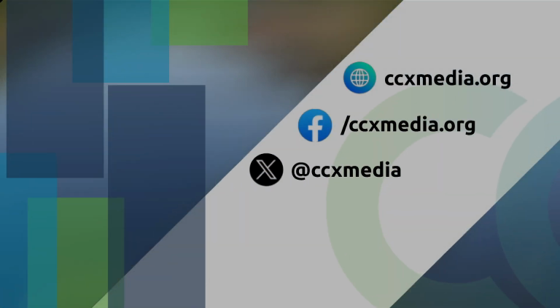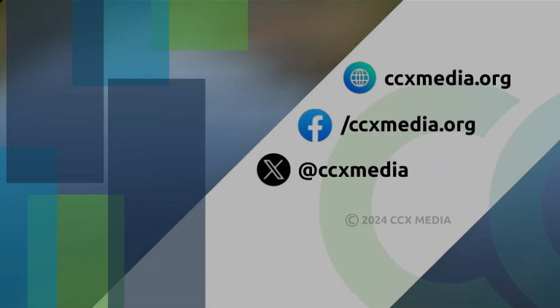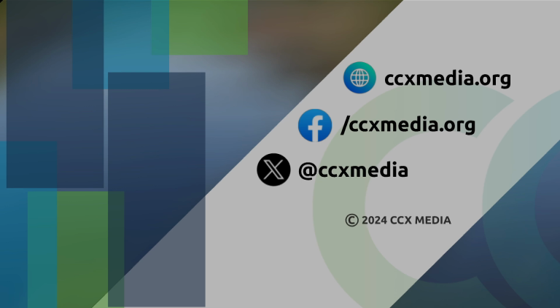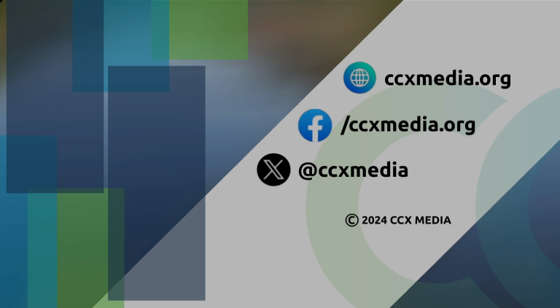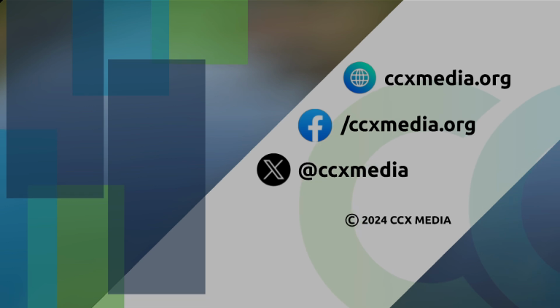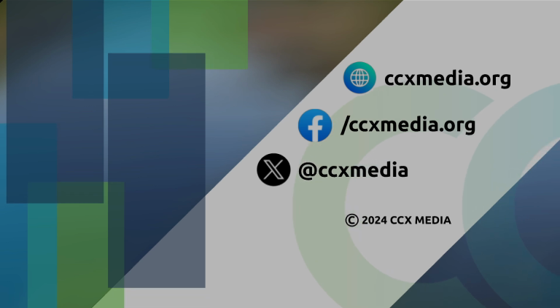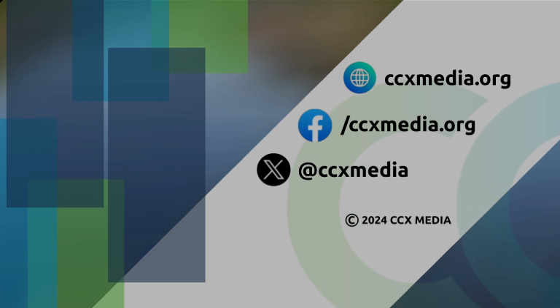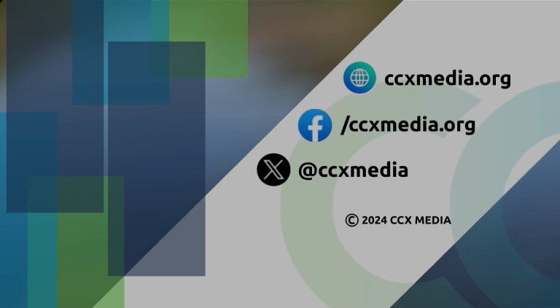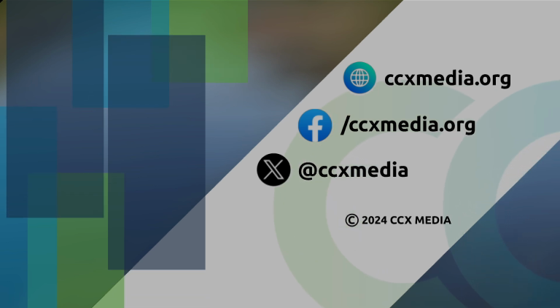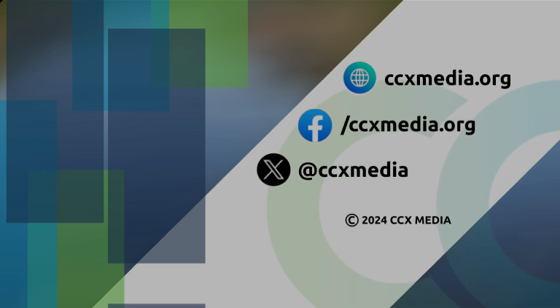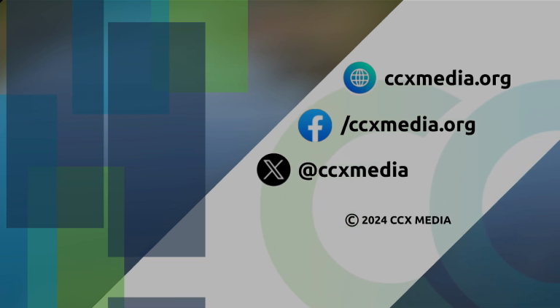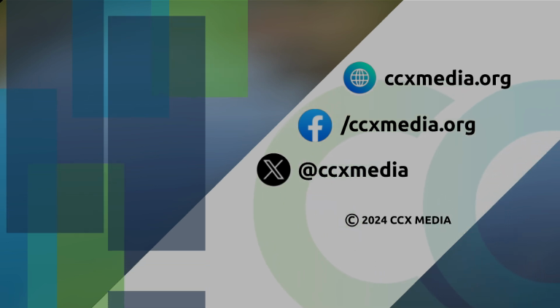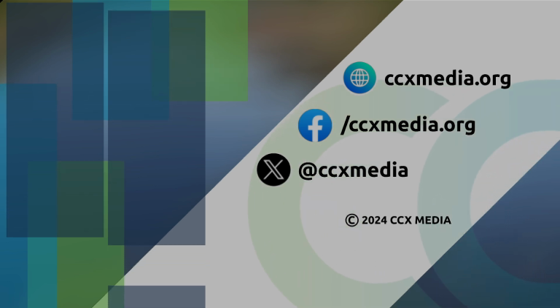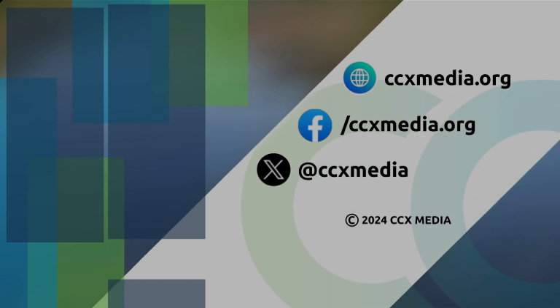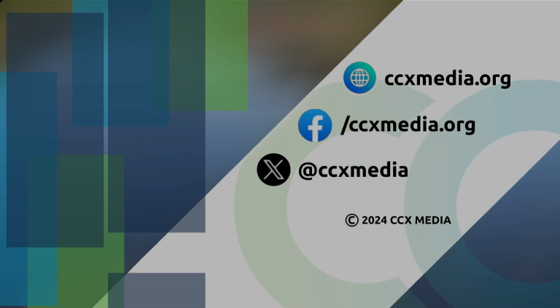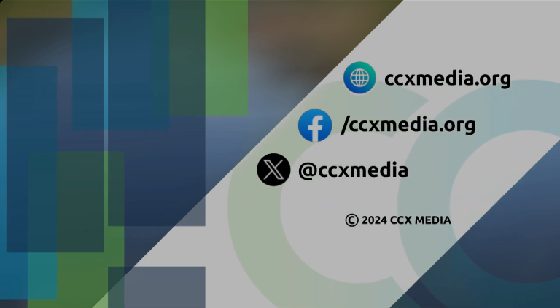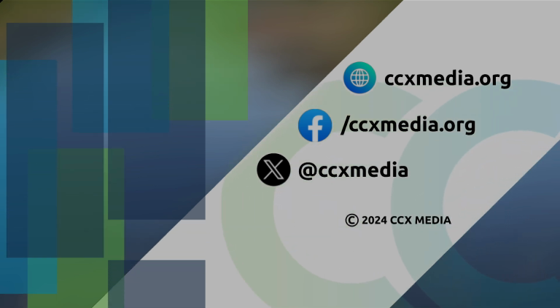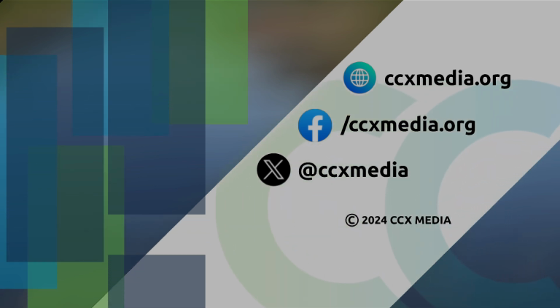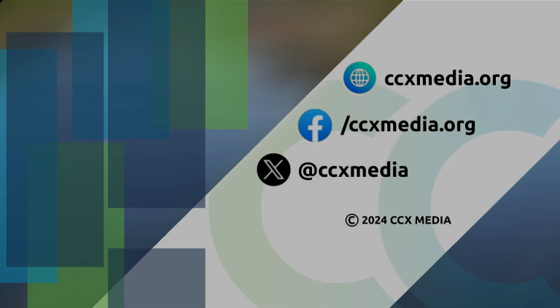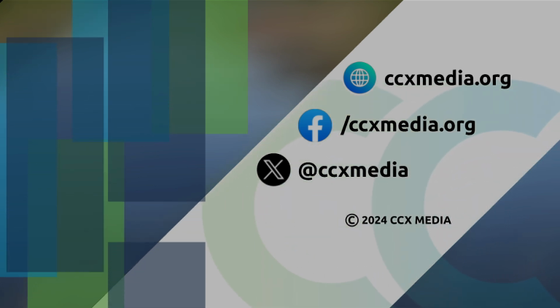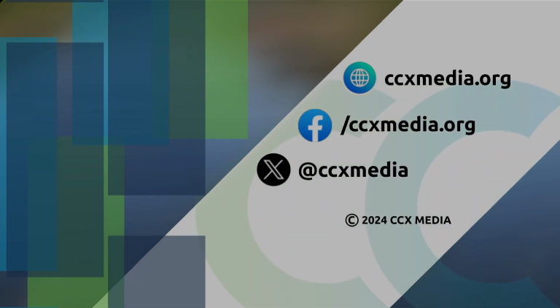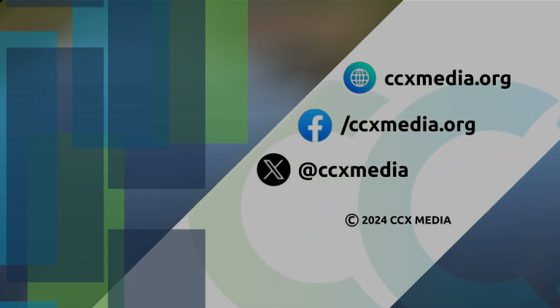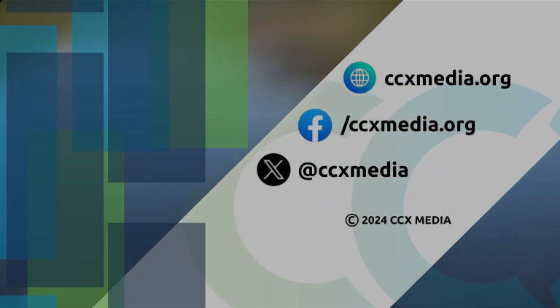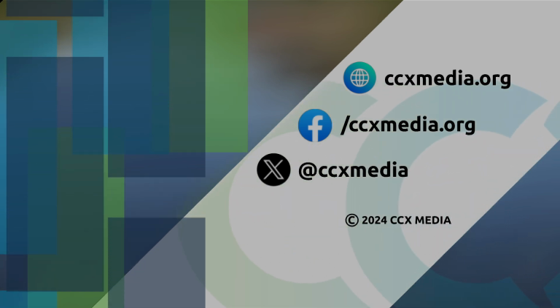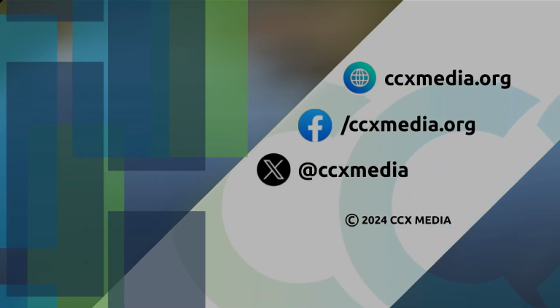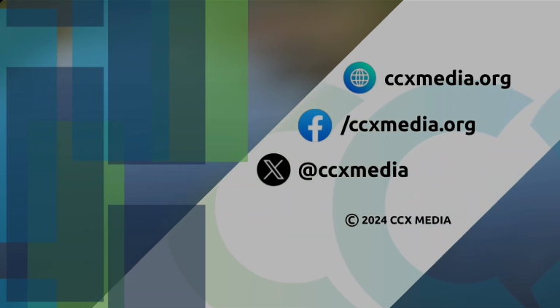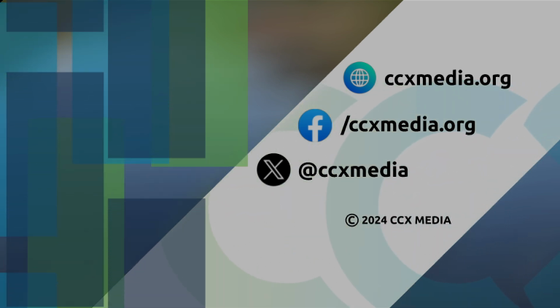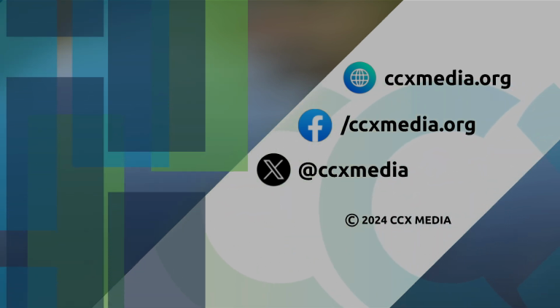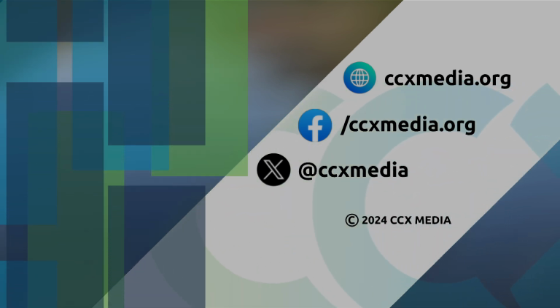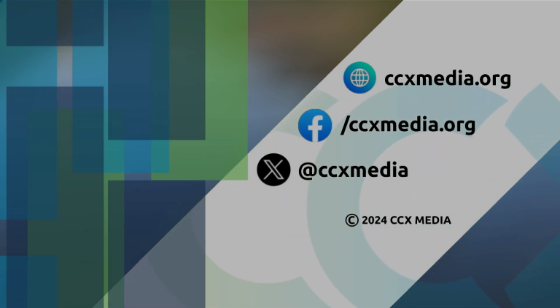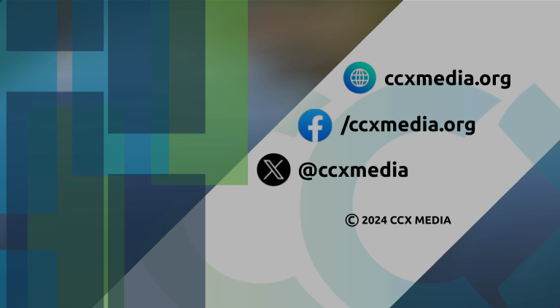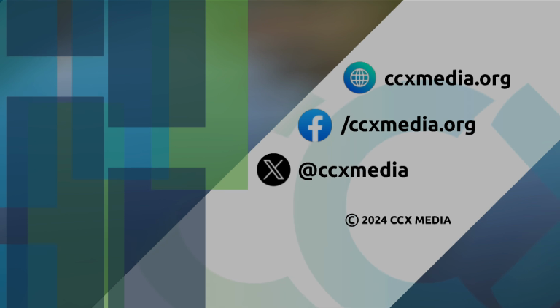For more city stories, check out ccxmedia.org or find us on social media.